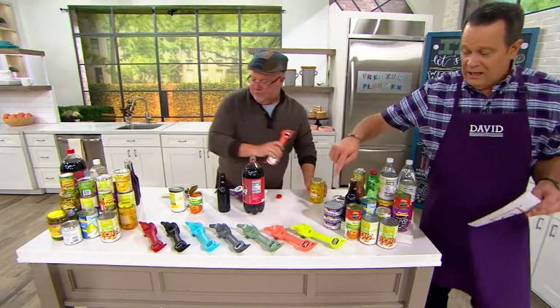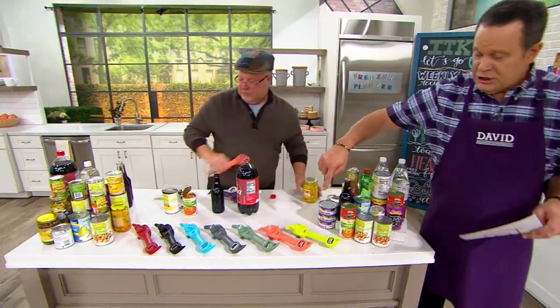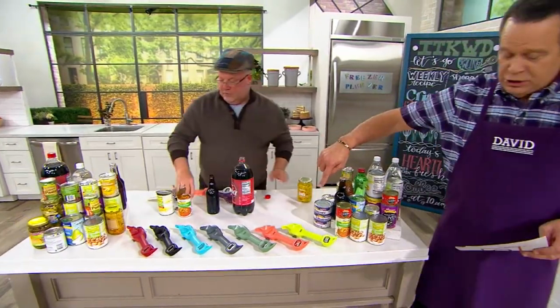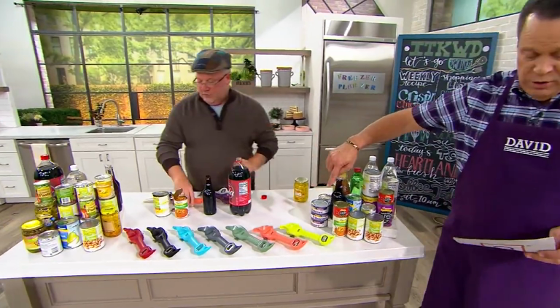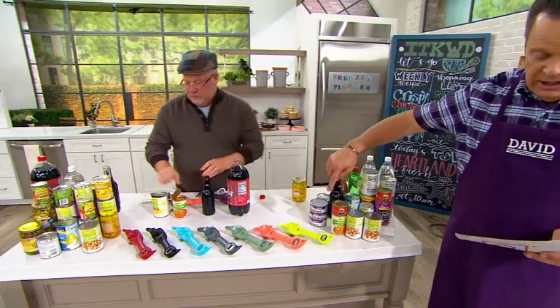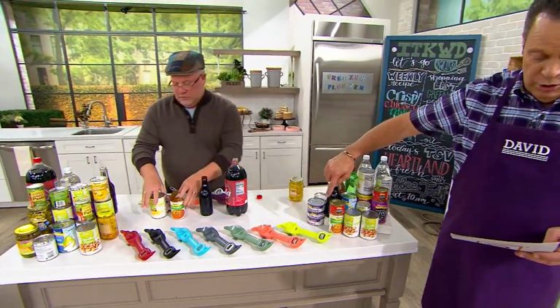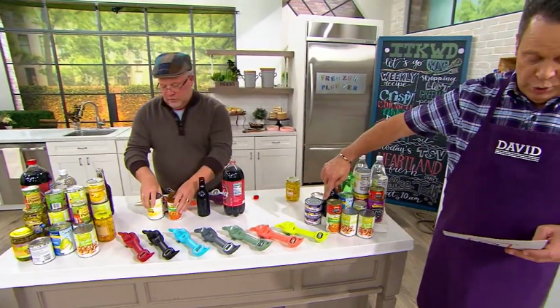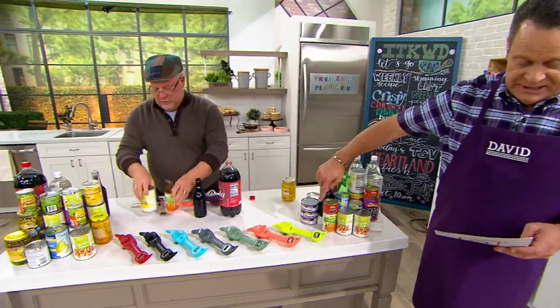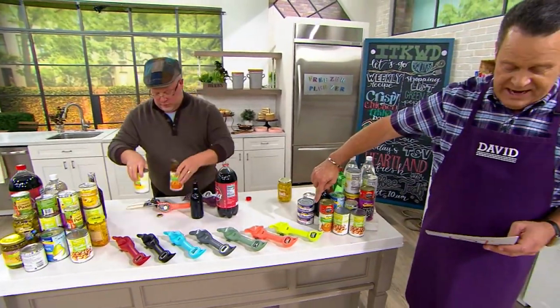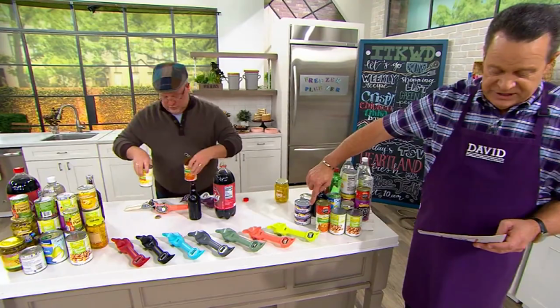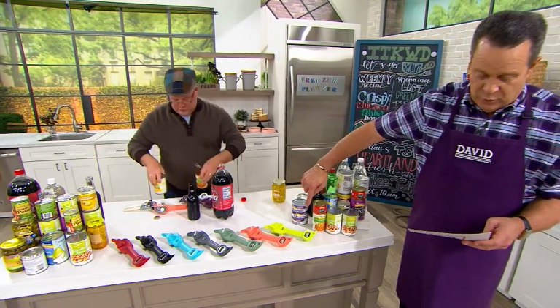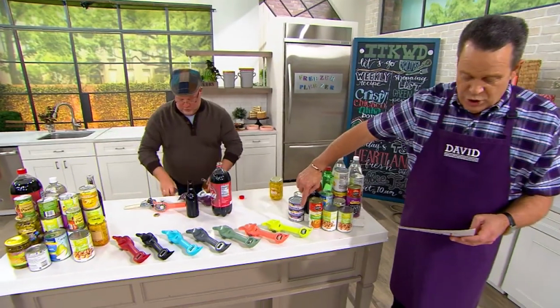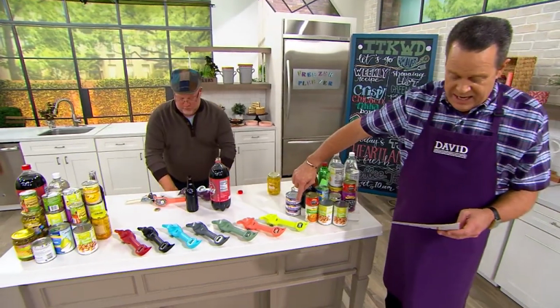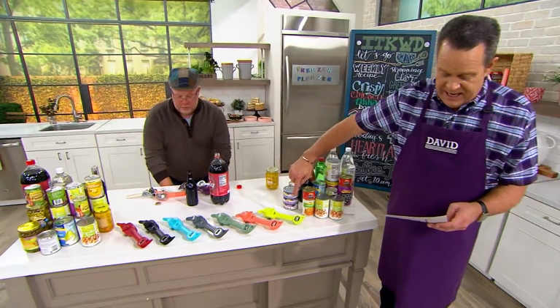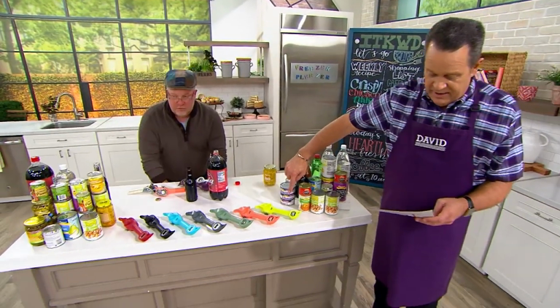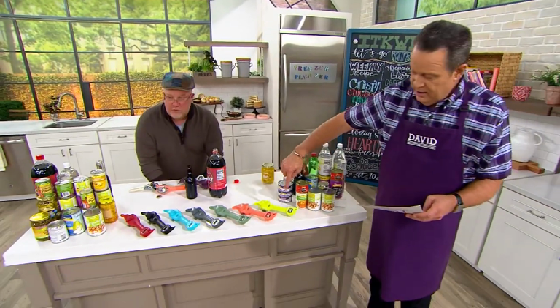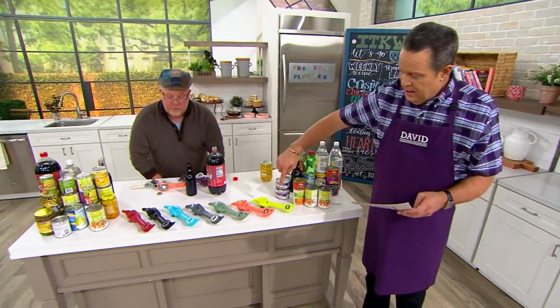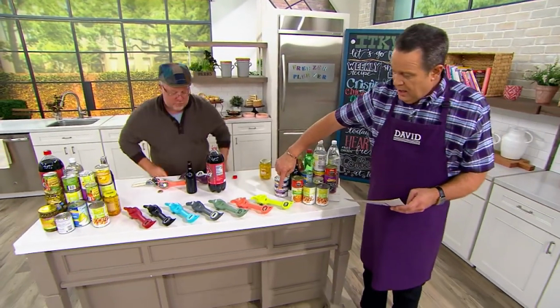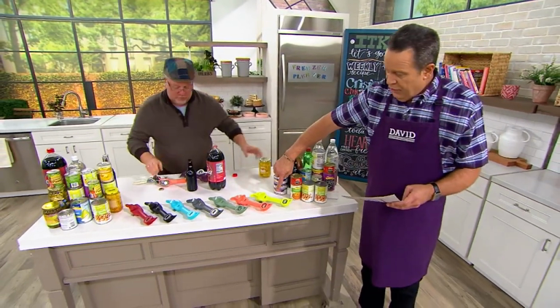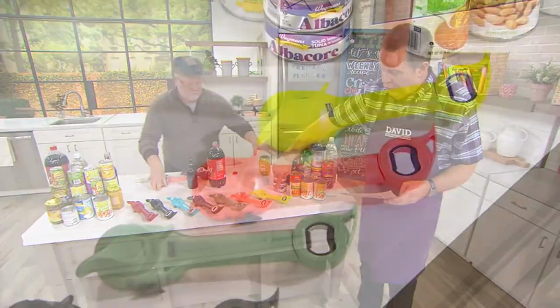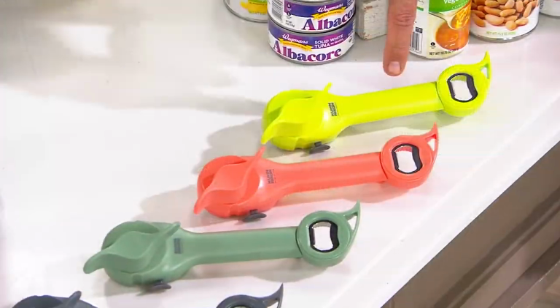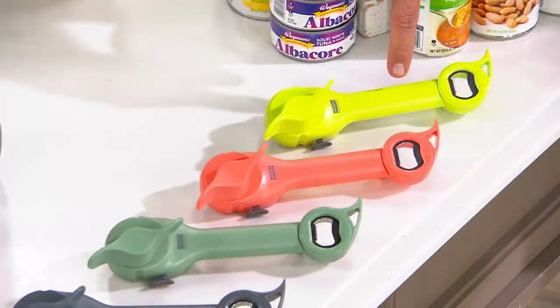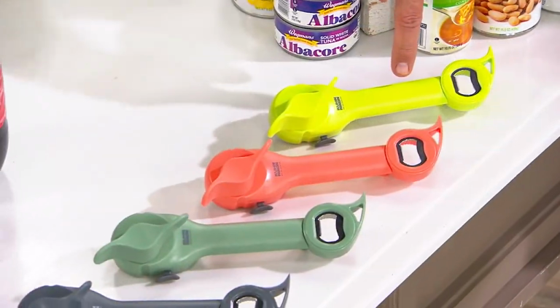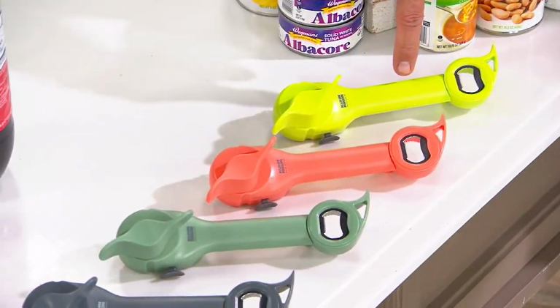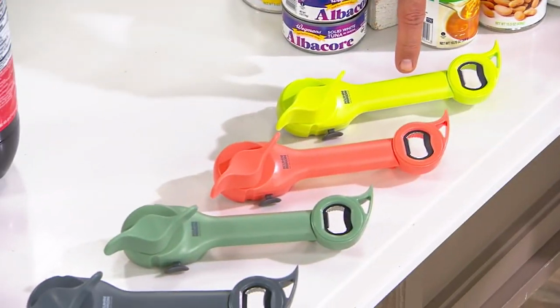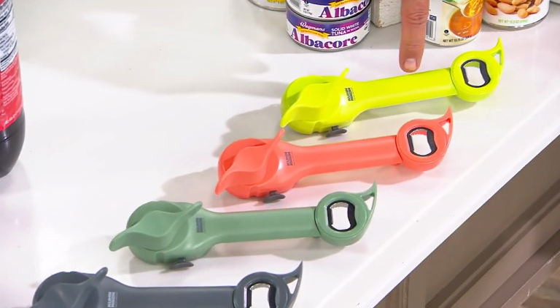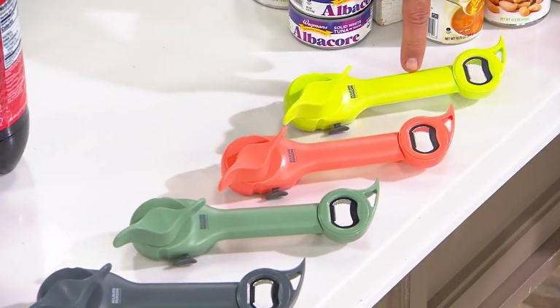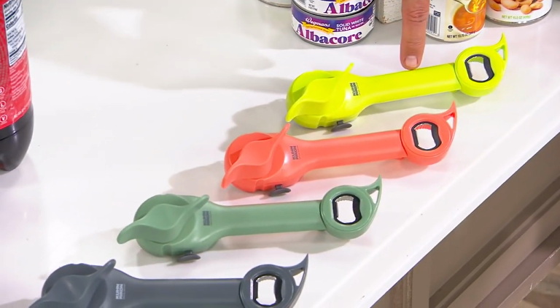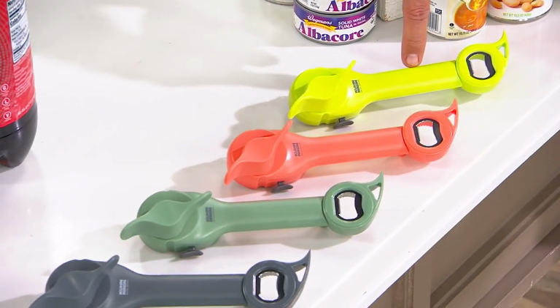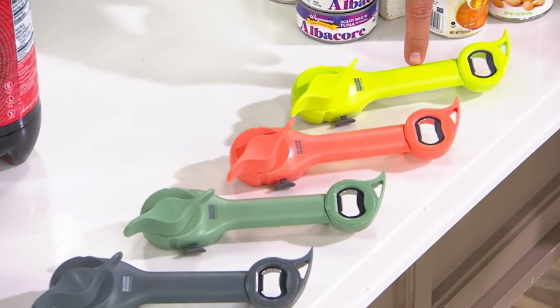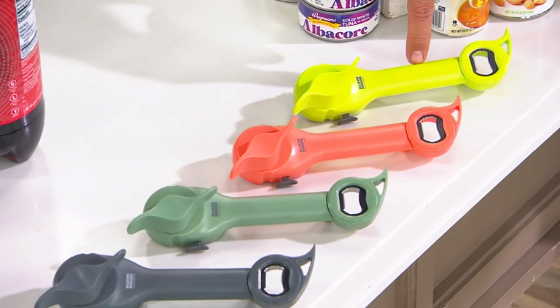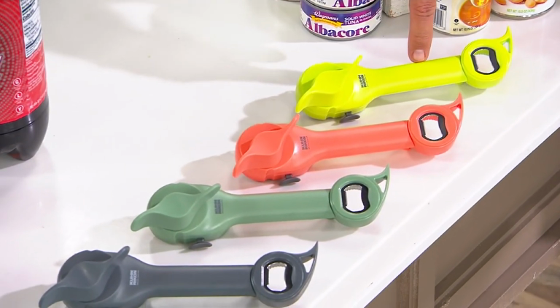Now let's talk to you about color choices. I have this for you in — are we calling this one green? Lime?